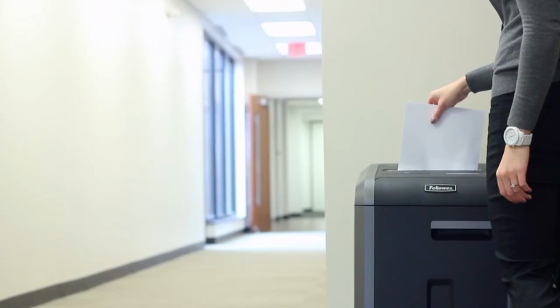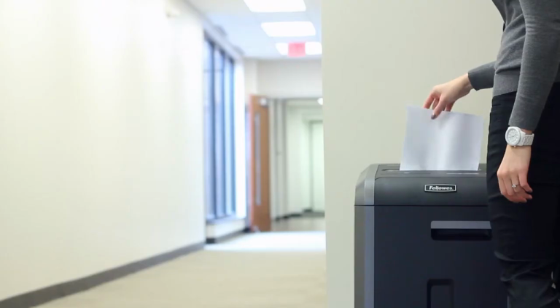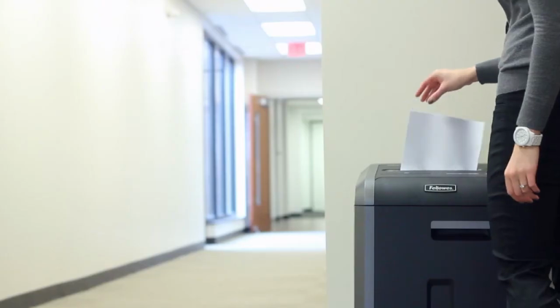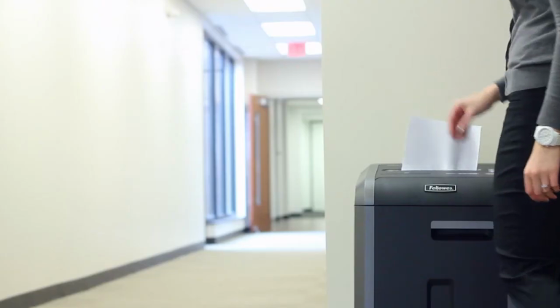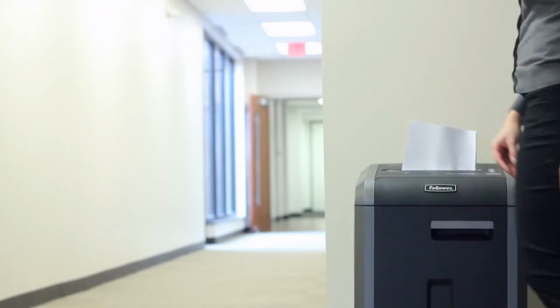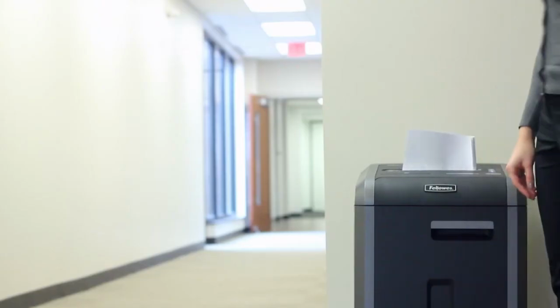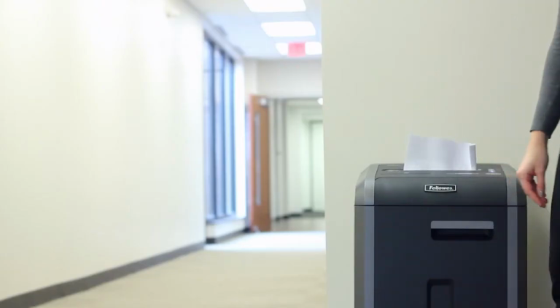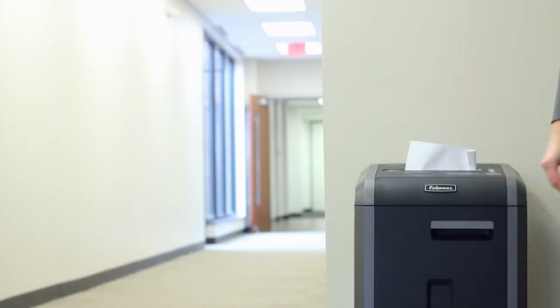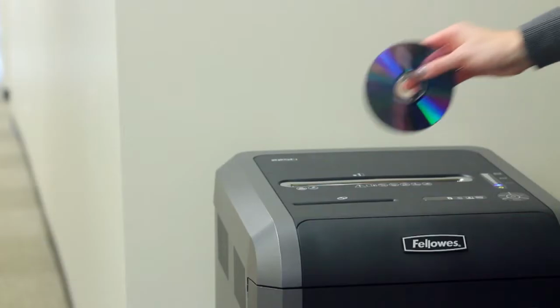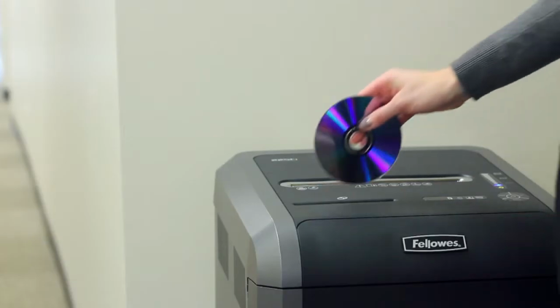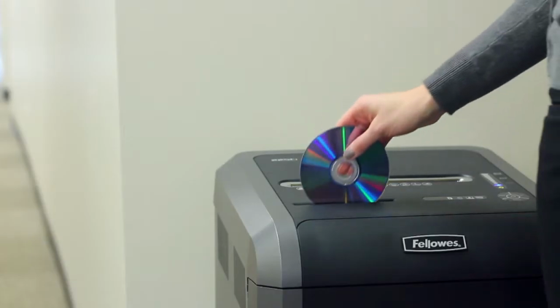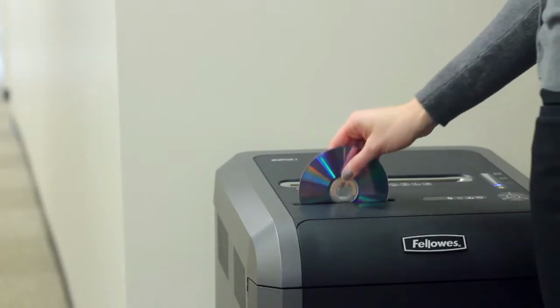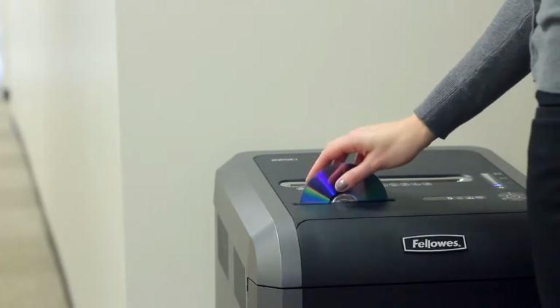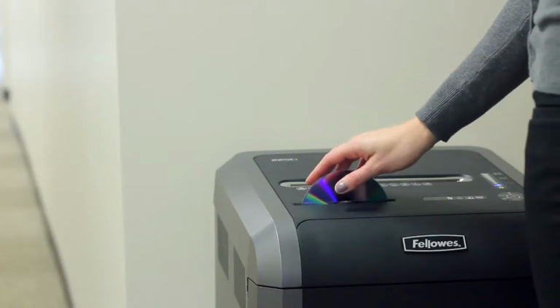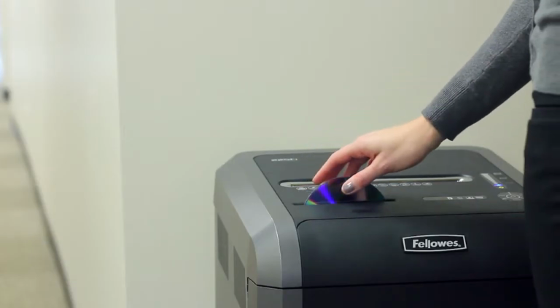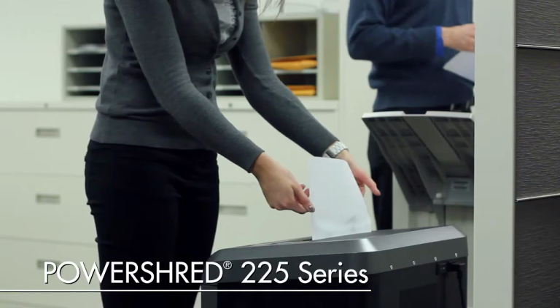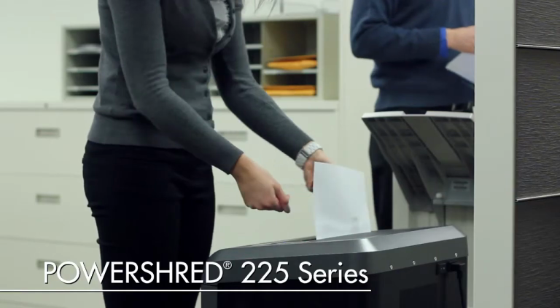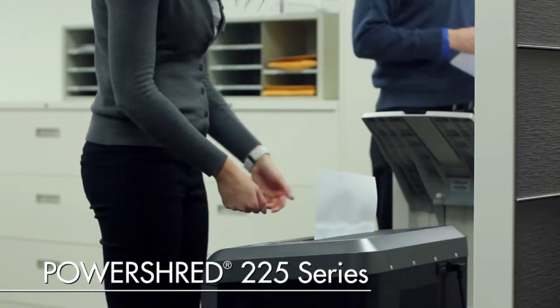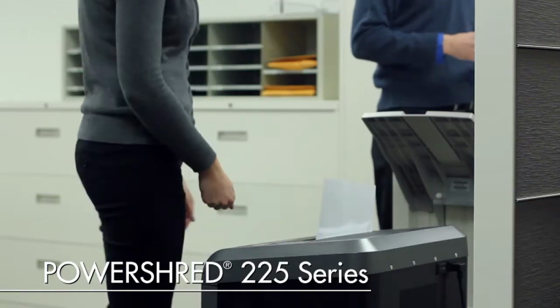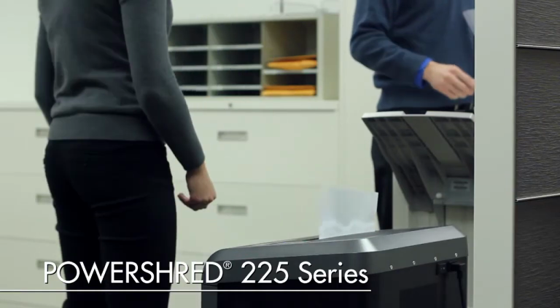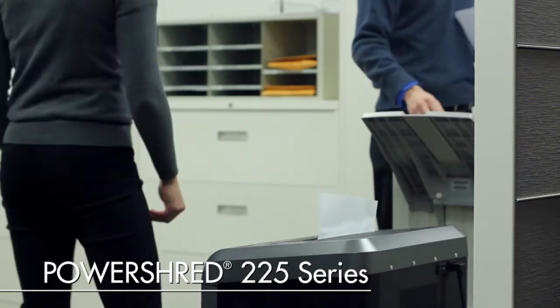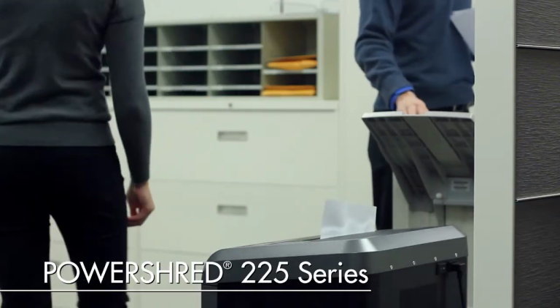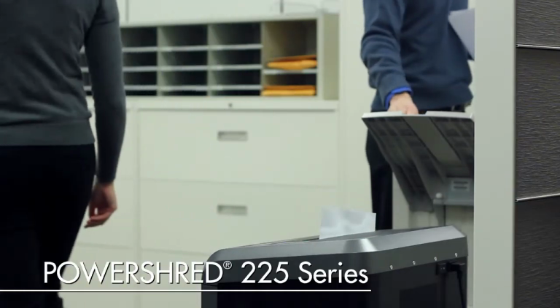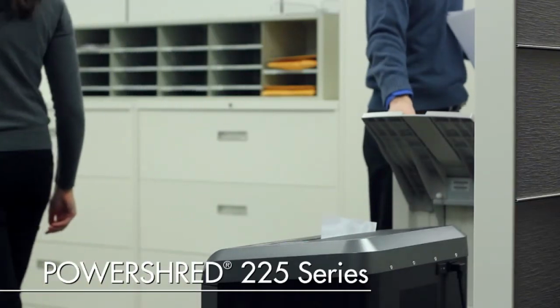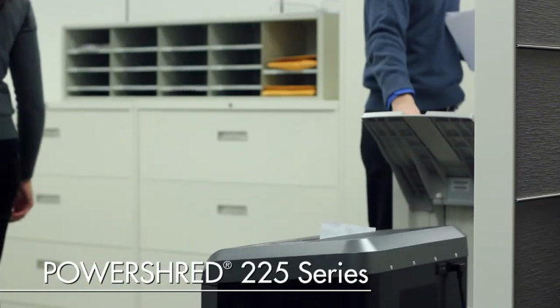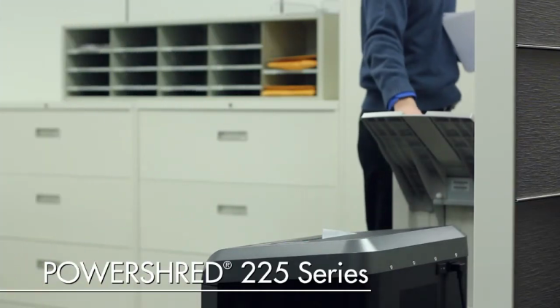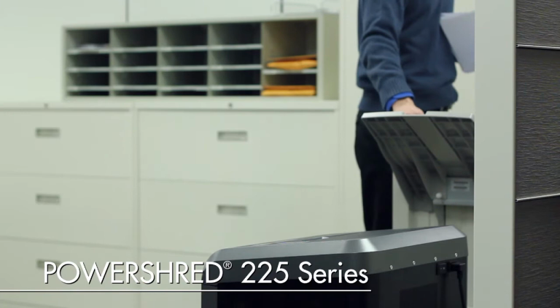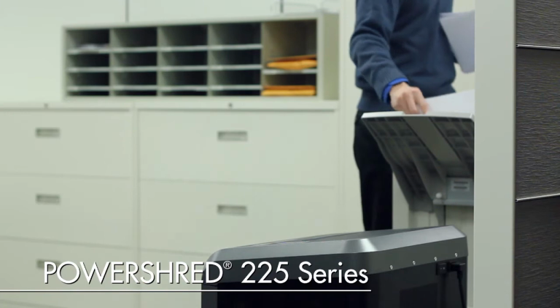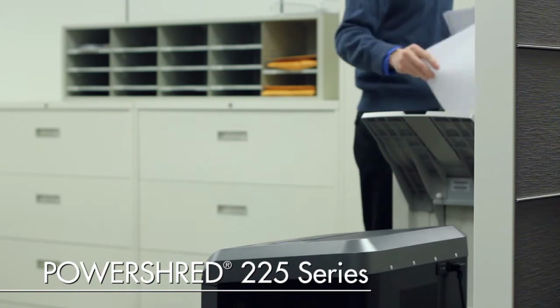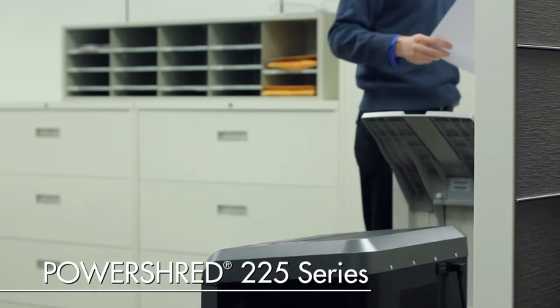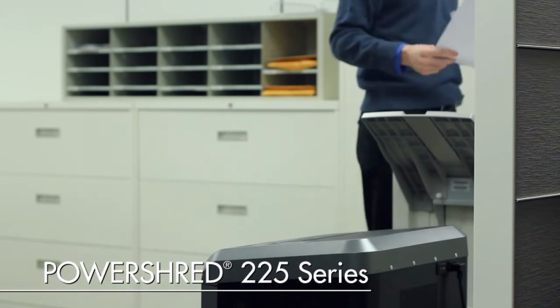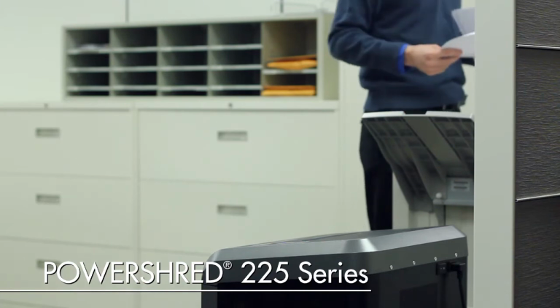Experience sleek design, innovative technologies, and hassle-free shredding with the PowerShred 225 series.